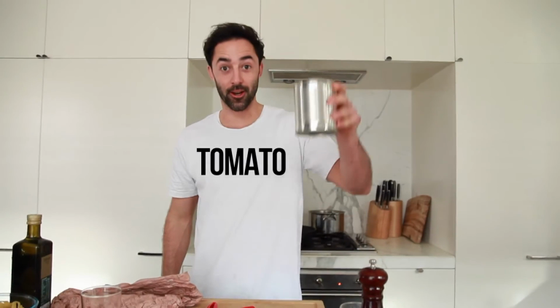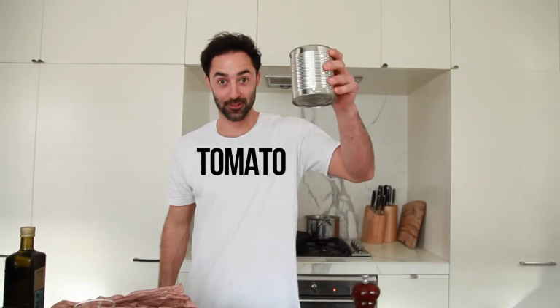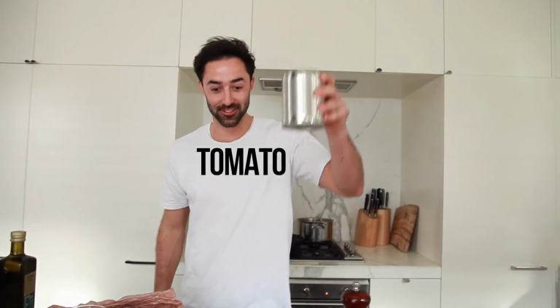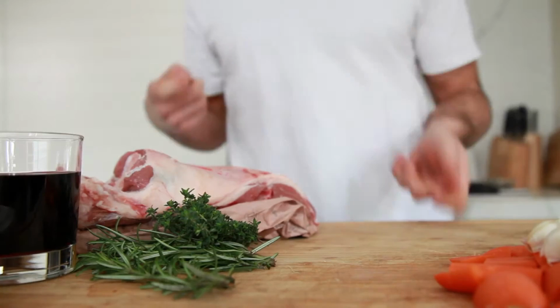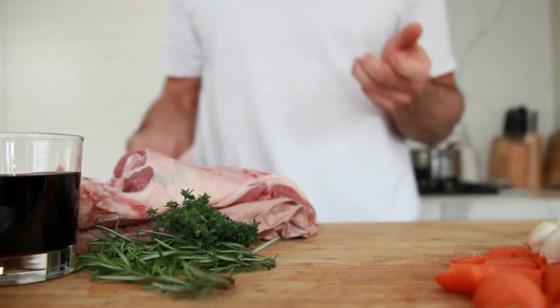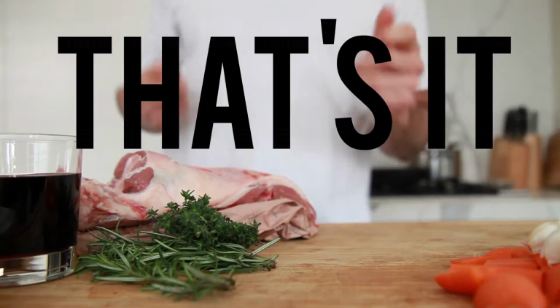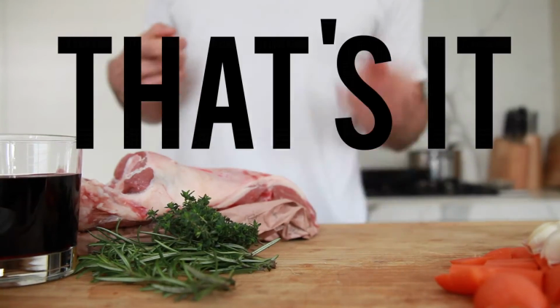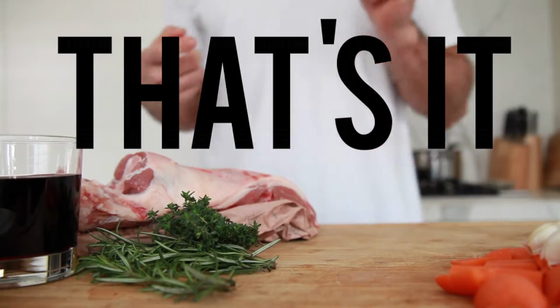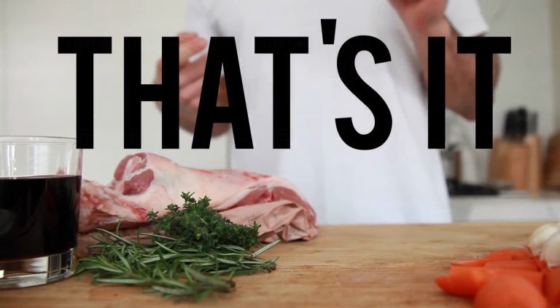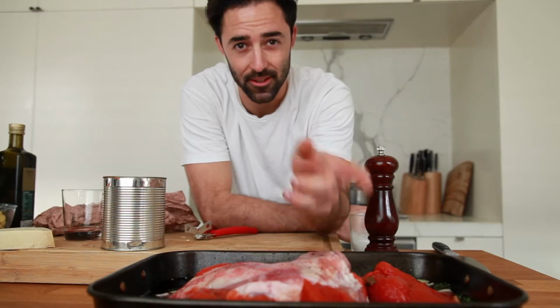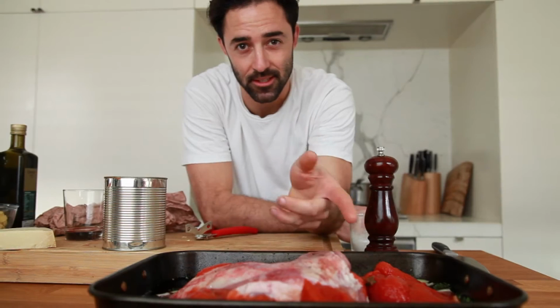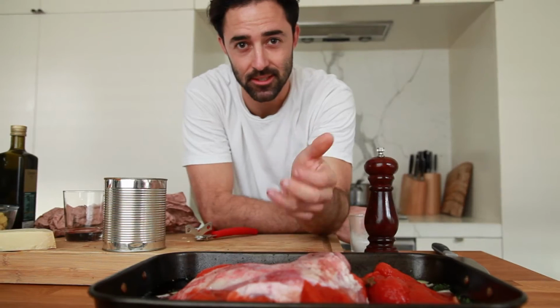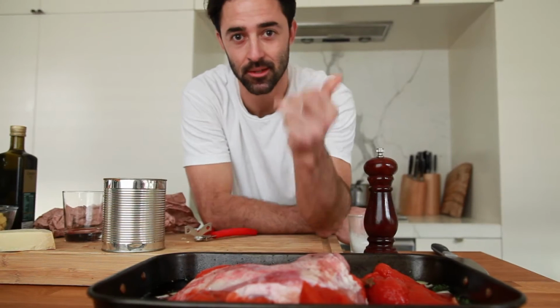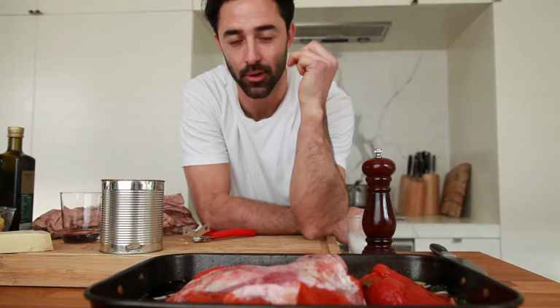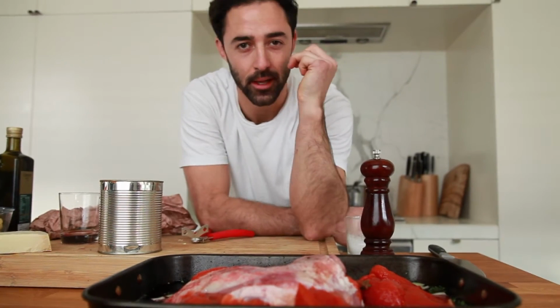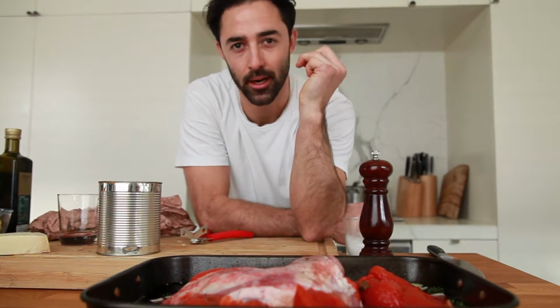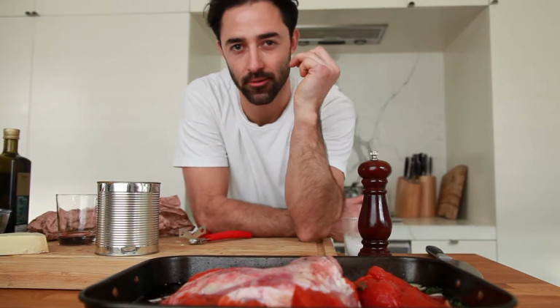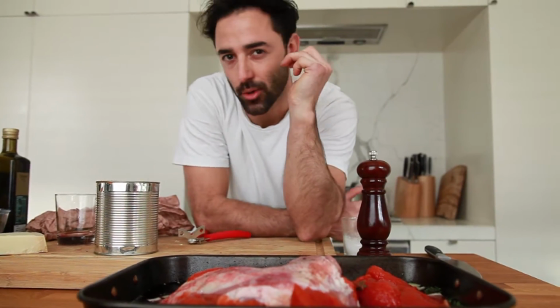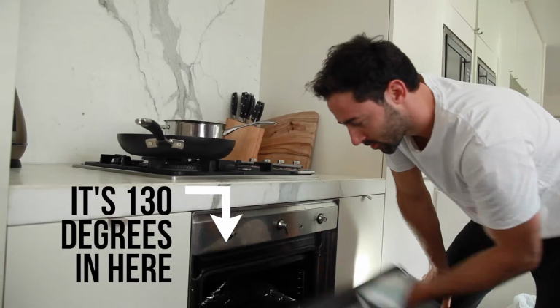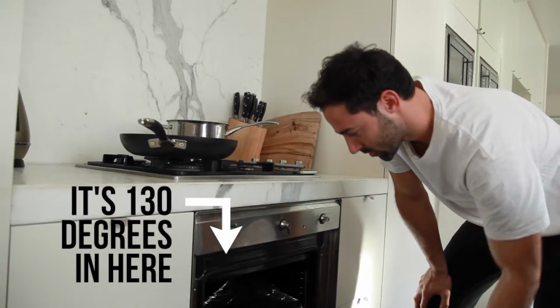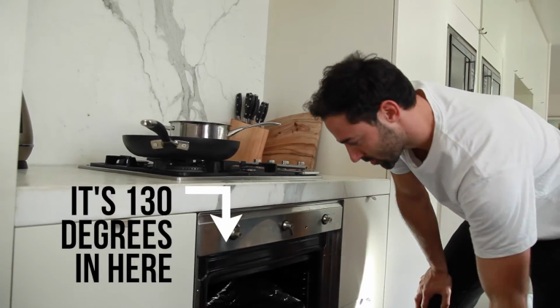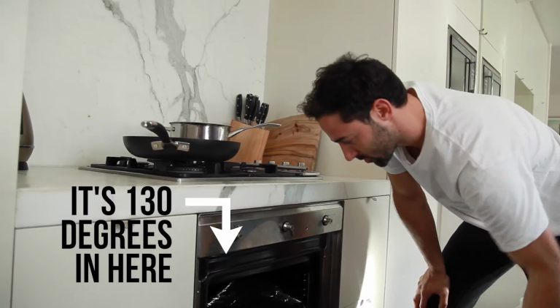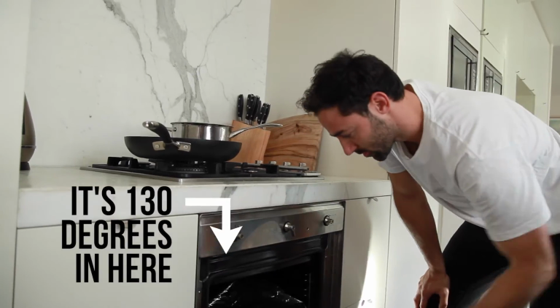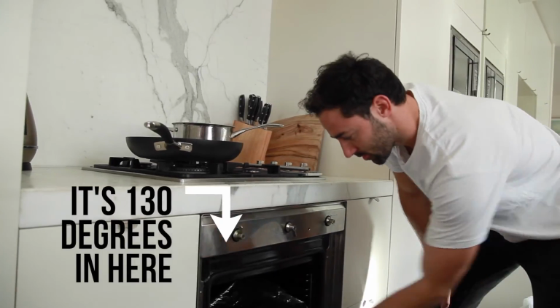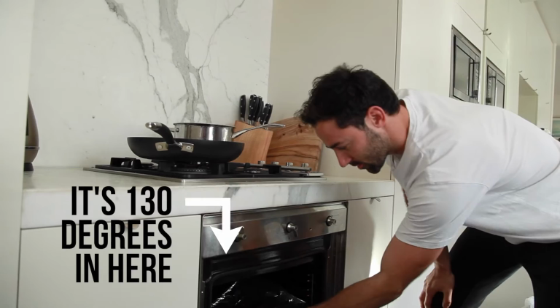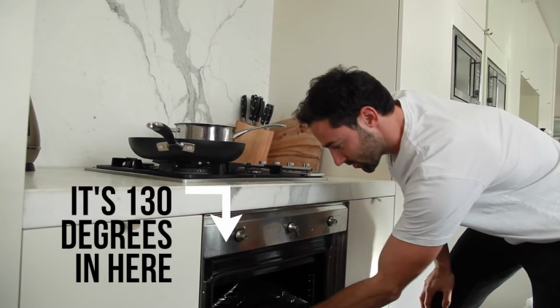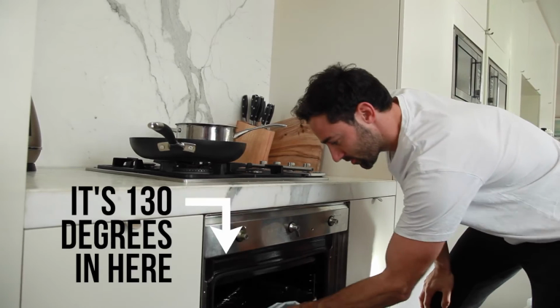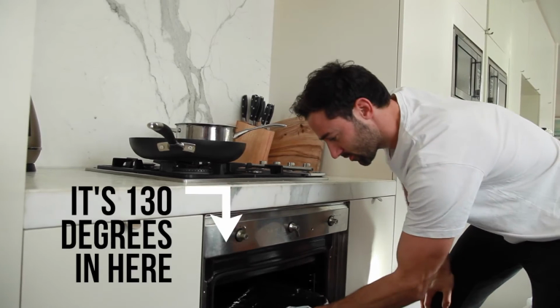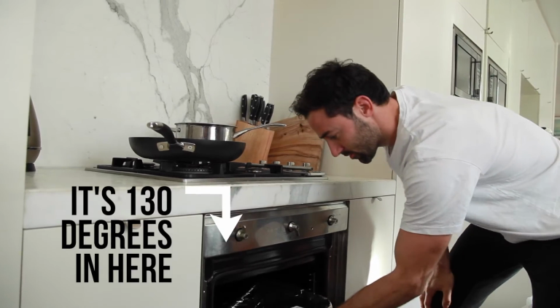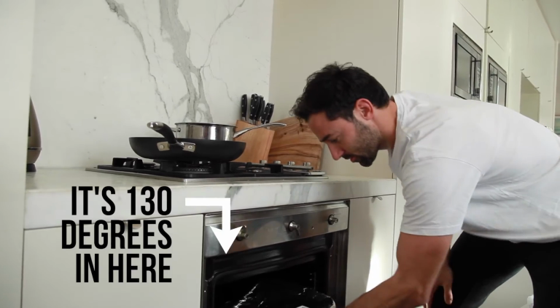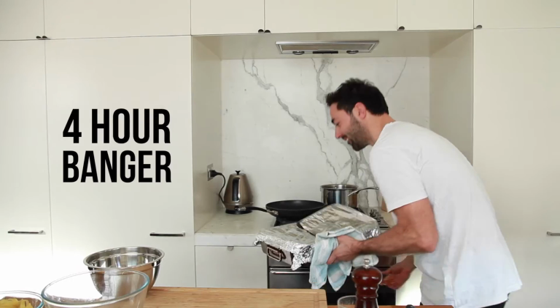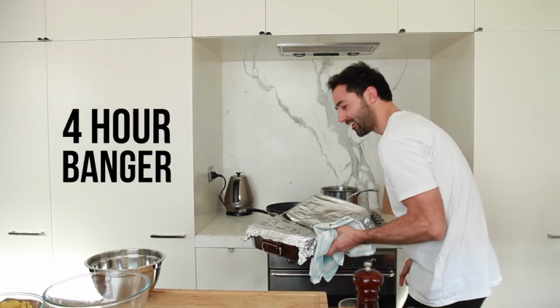Tomatoes. That's it to cover this. Preheat our oven to 130 degrees, bang it in for four hours.